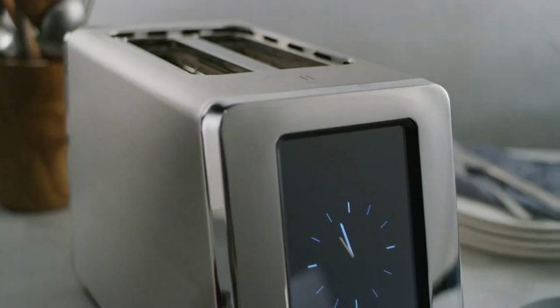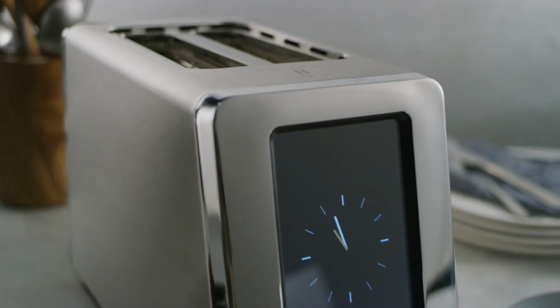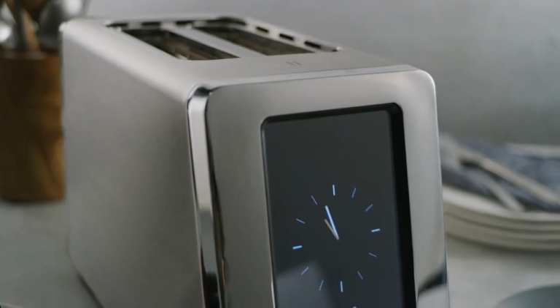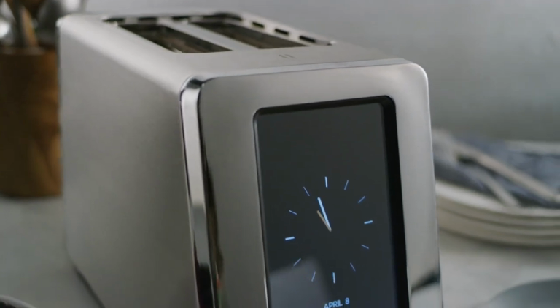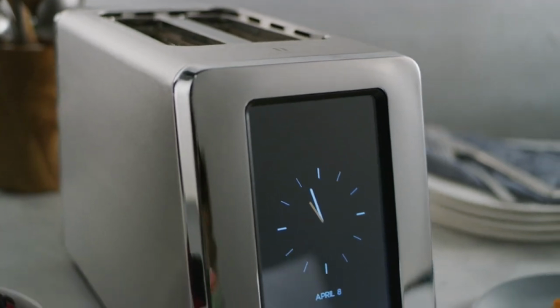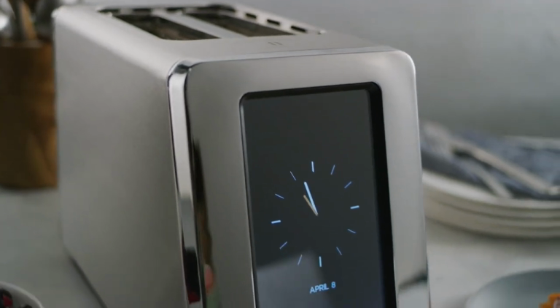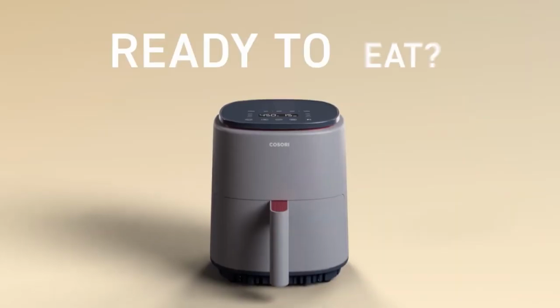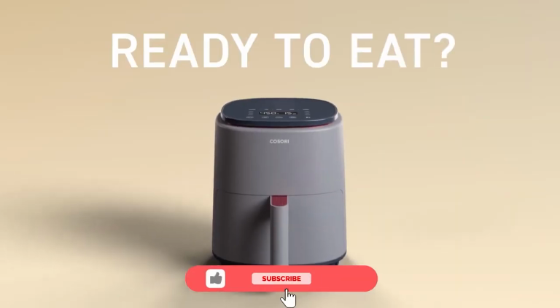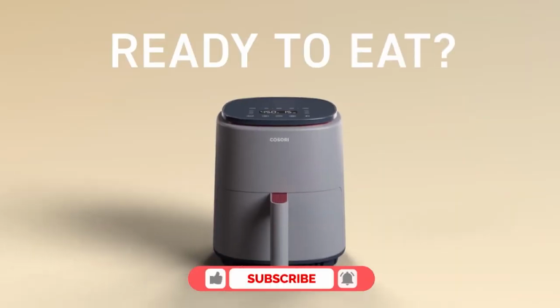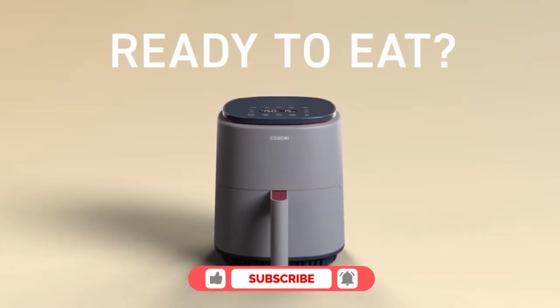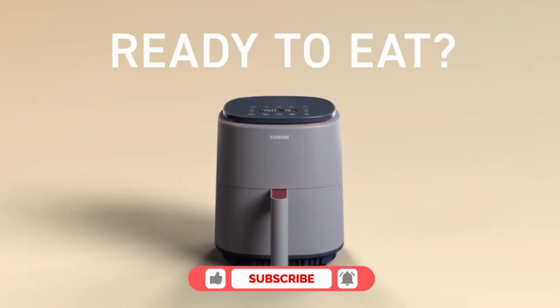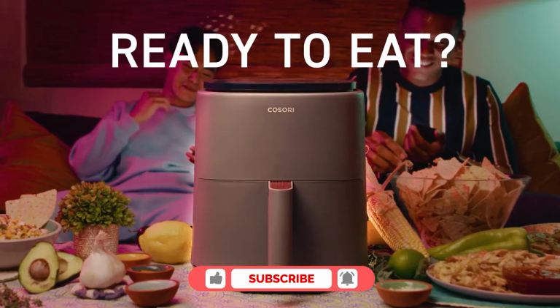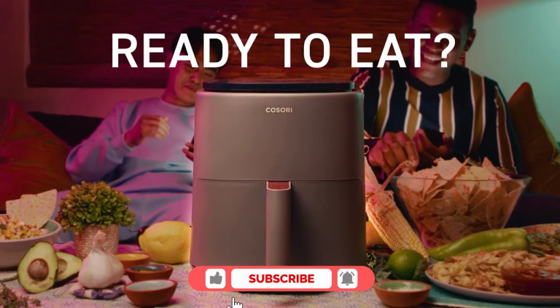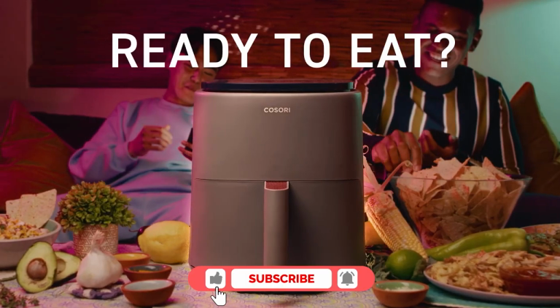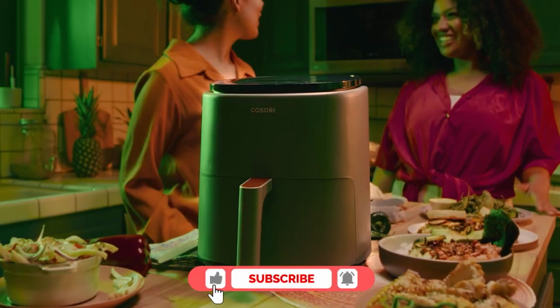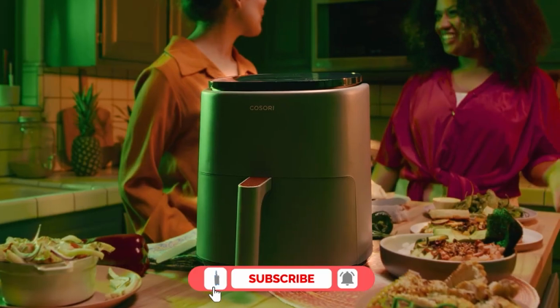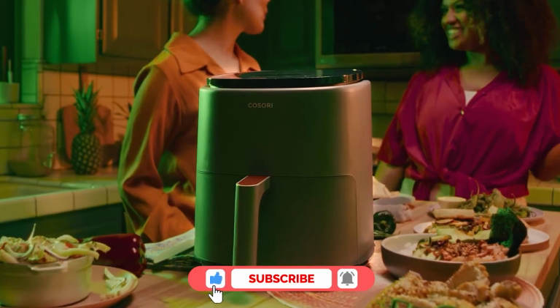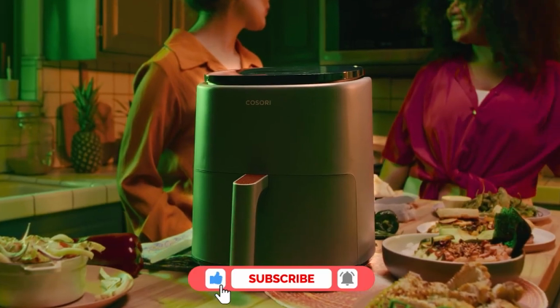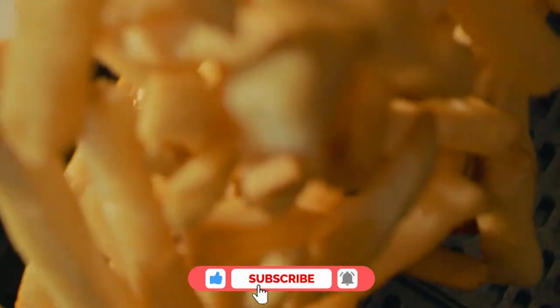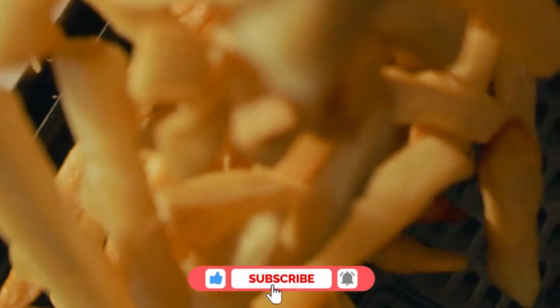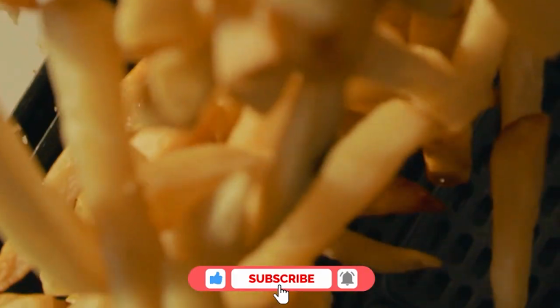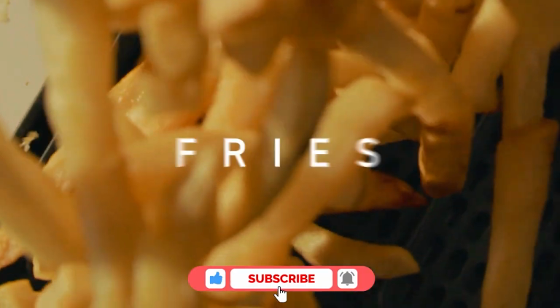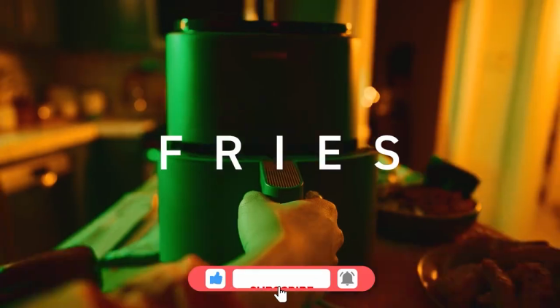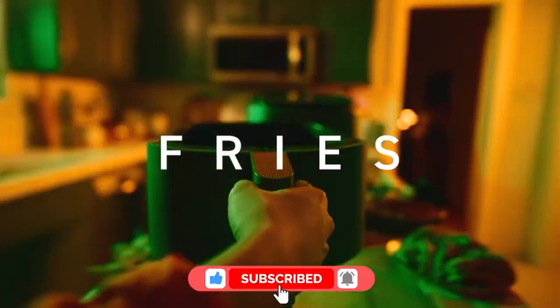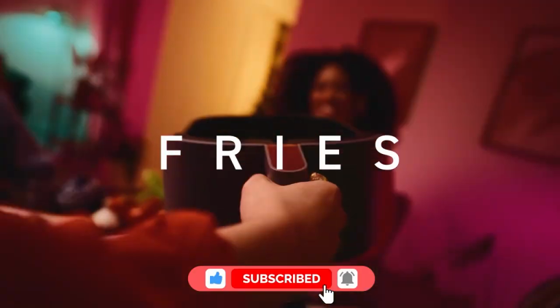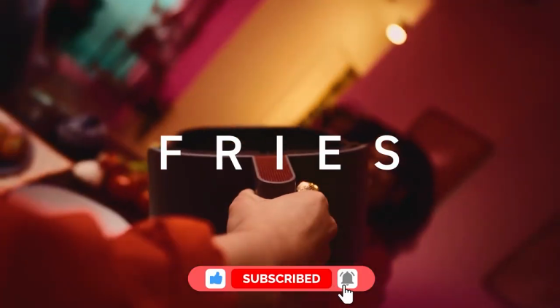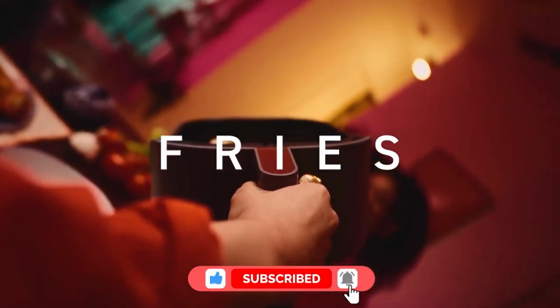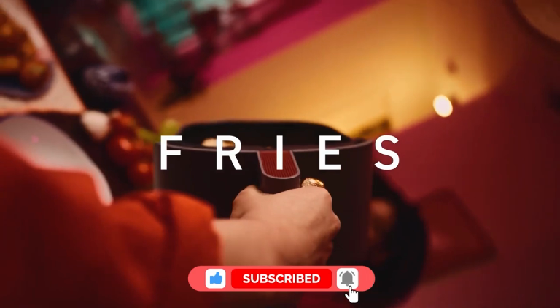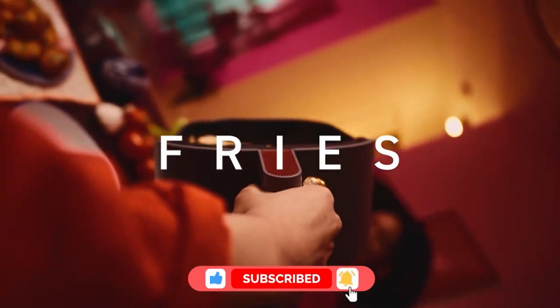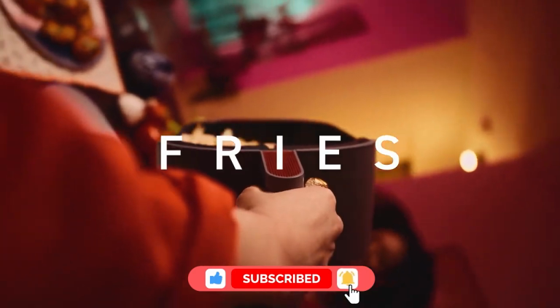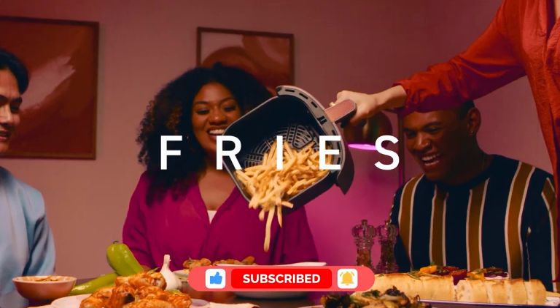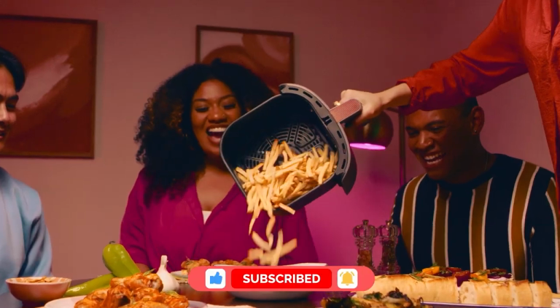Before we get started, please give this video a like if you find our content helpful. And remember to subscribe to the channel.